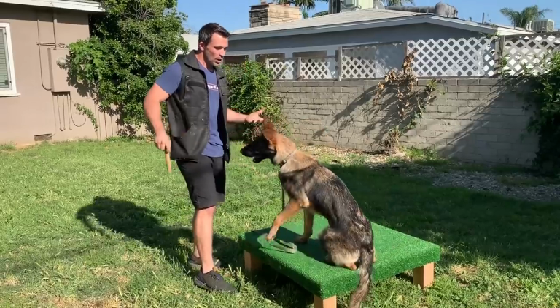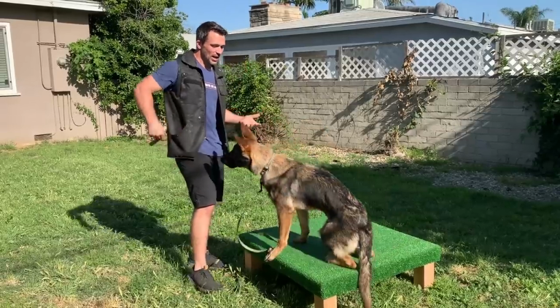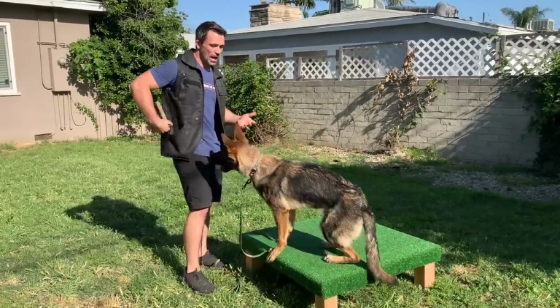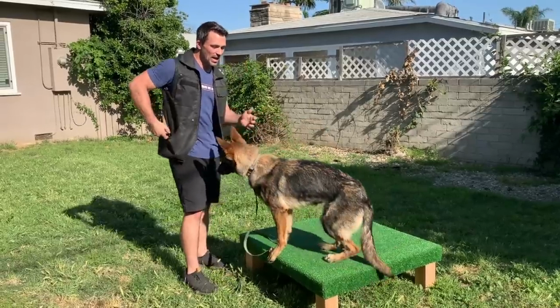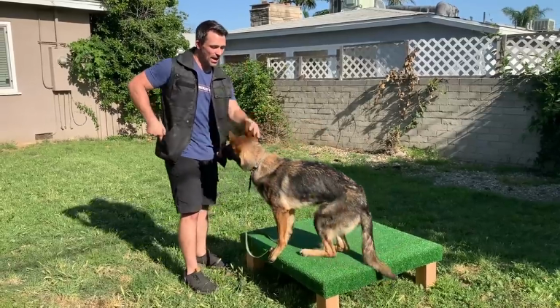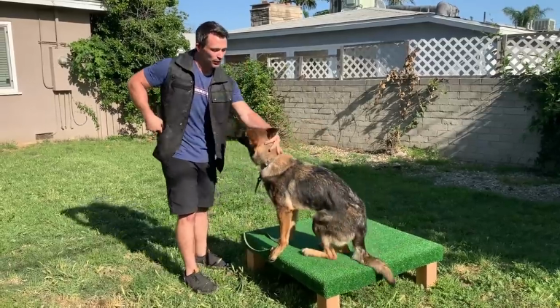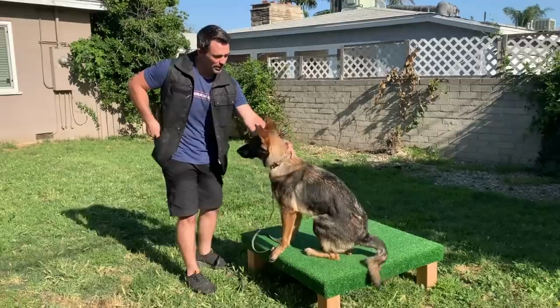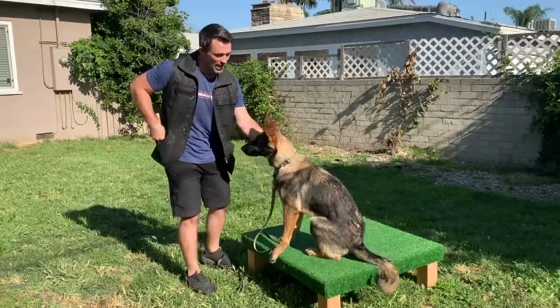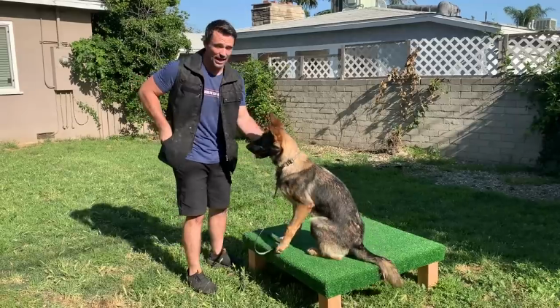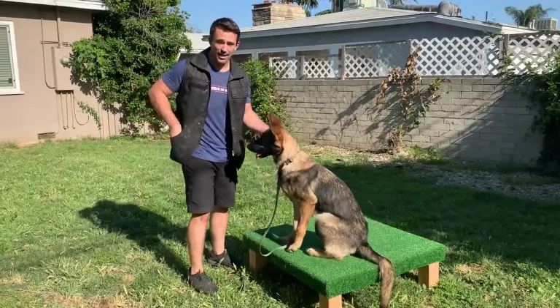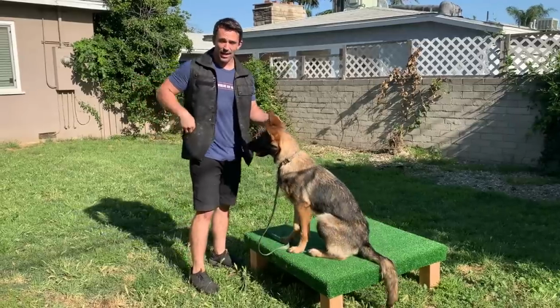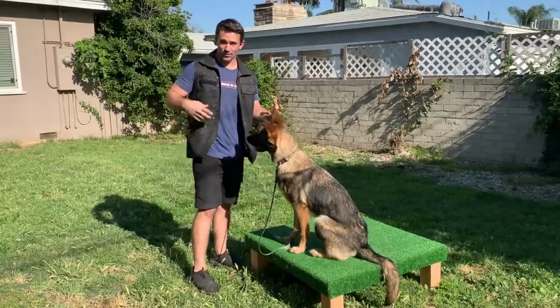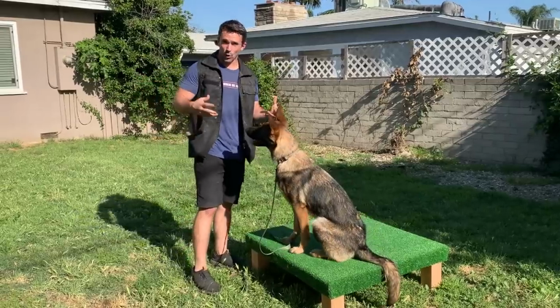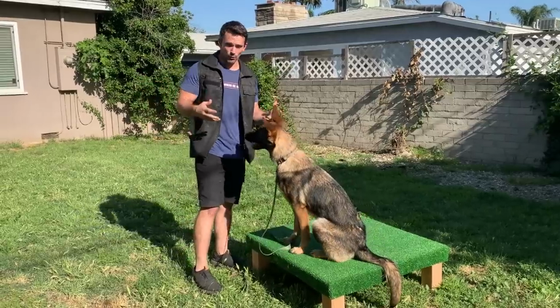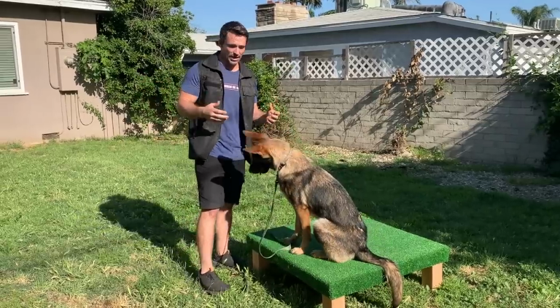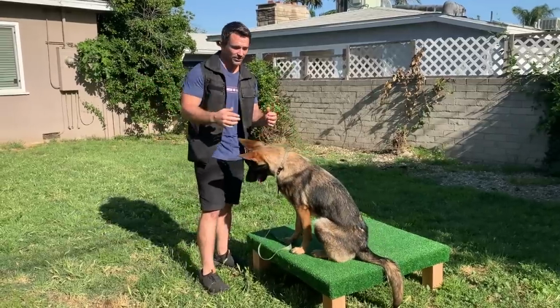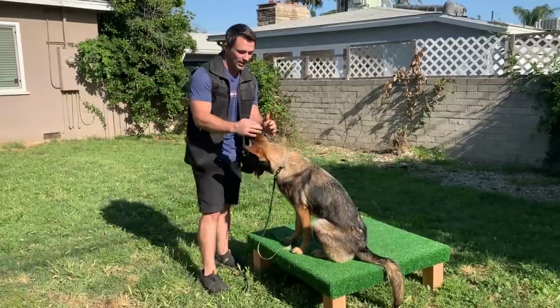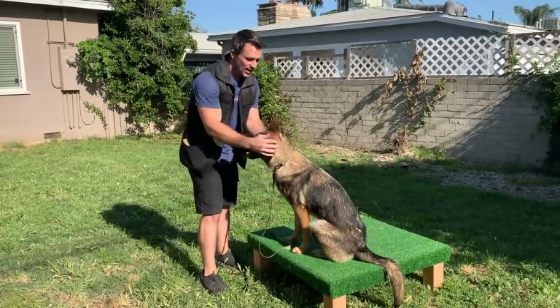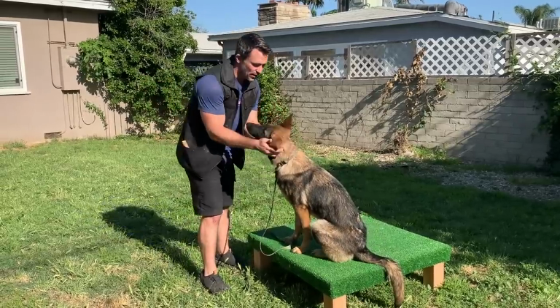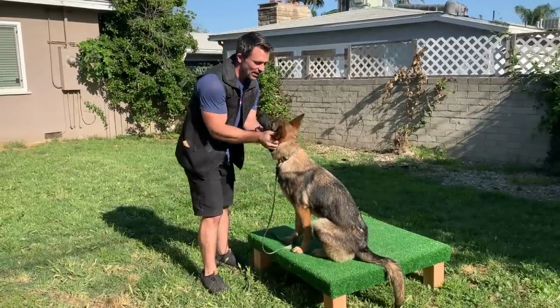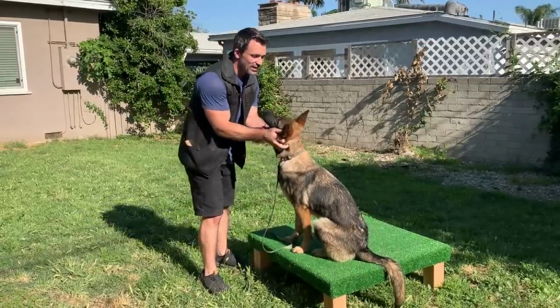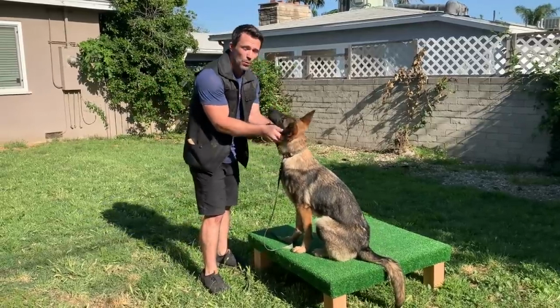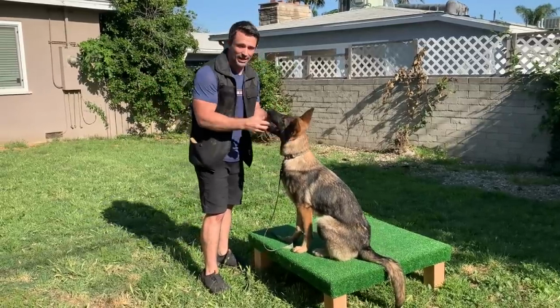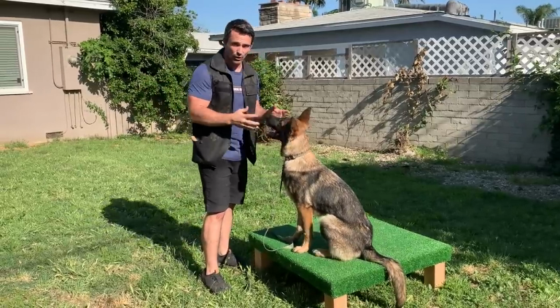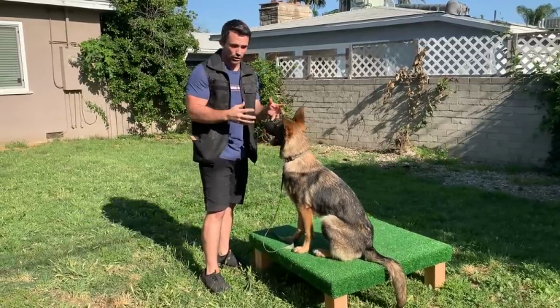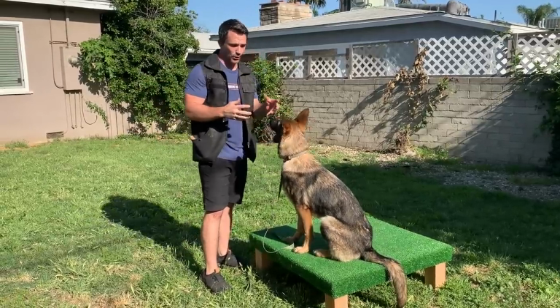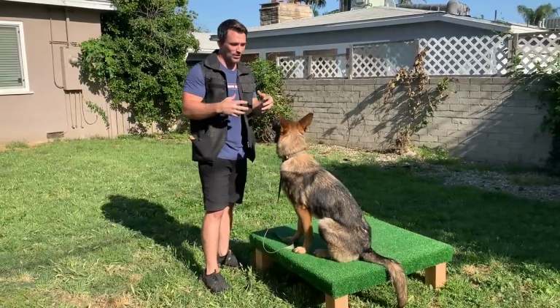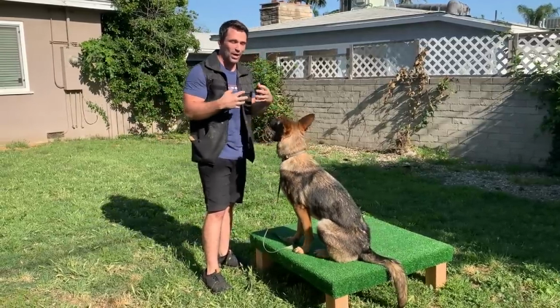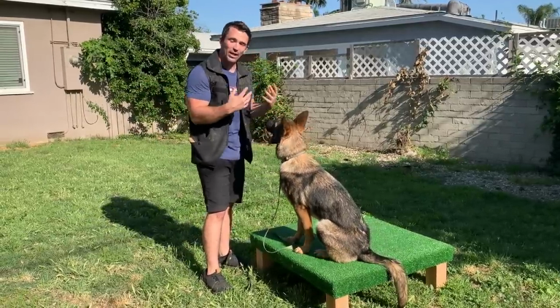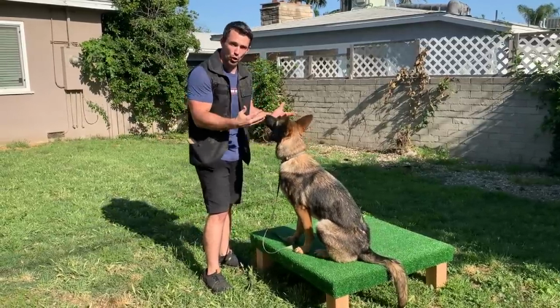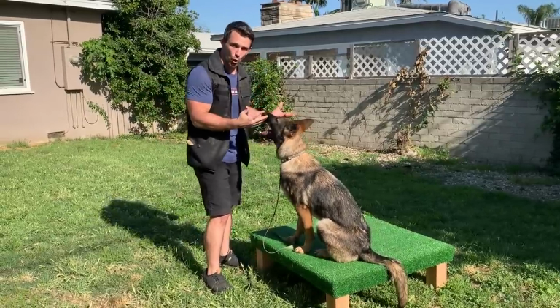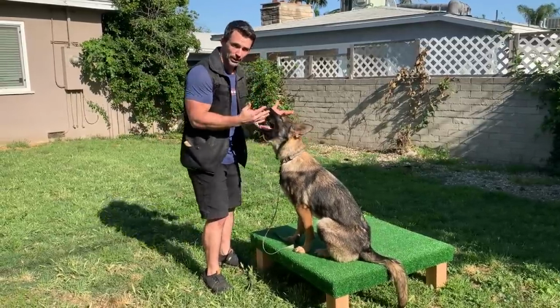Now that I have her doing that and it's going really nicely, the next thing I want to get her to do is hold it.